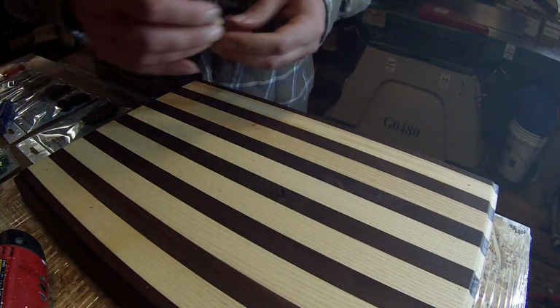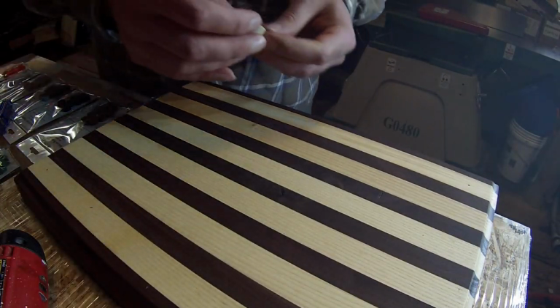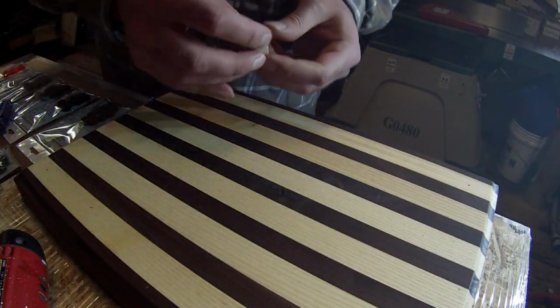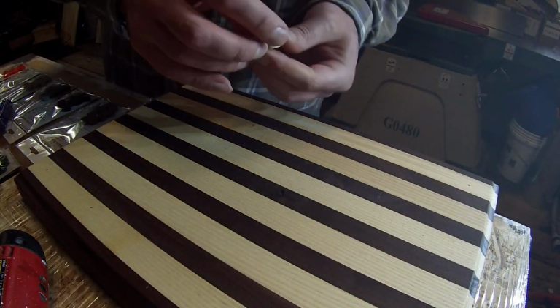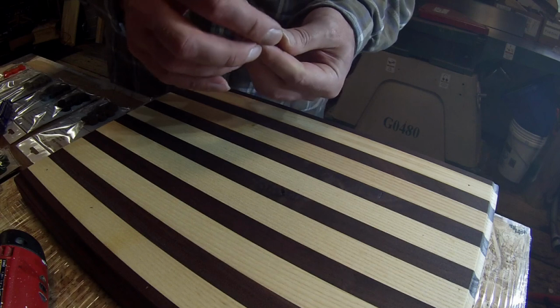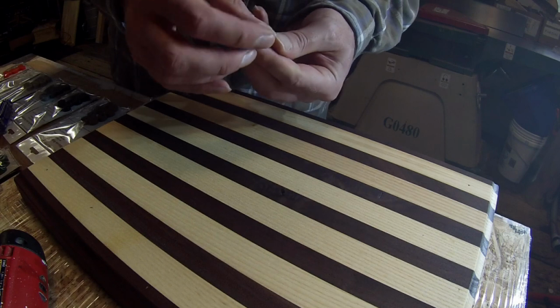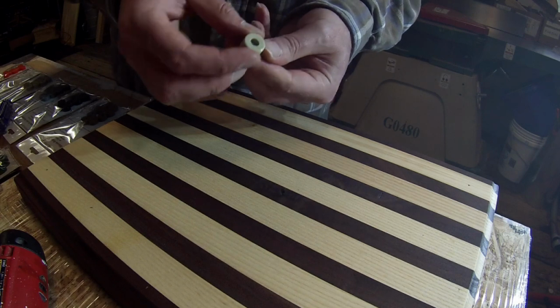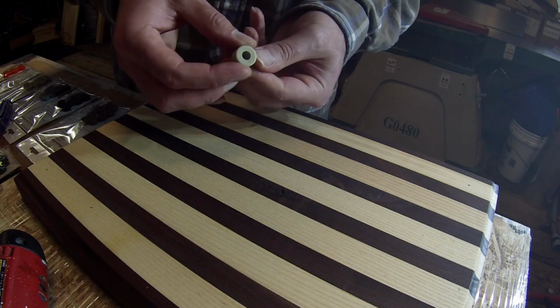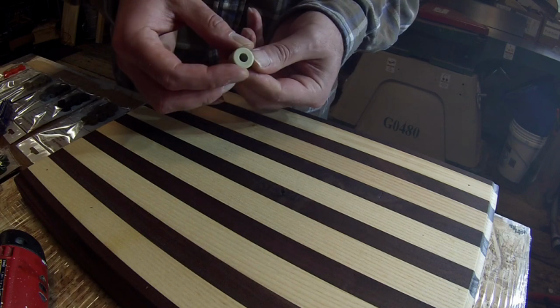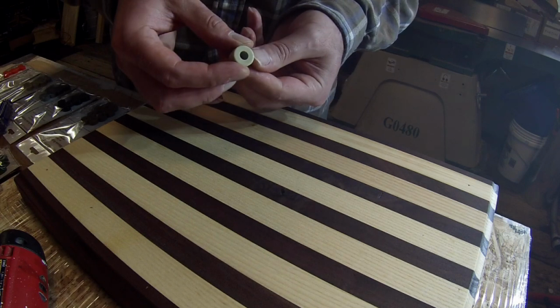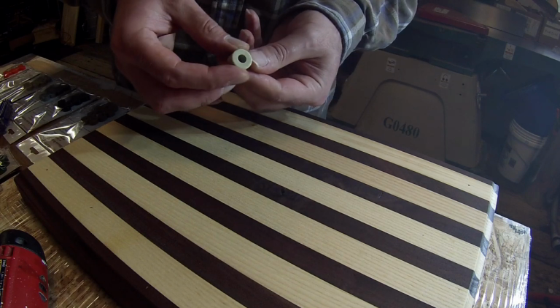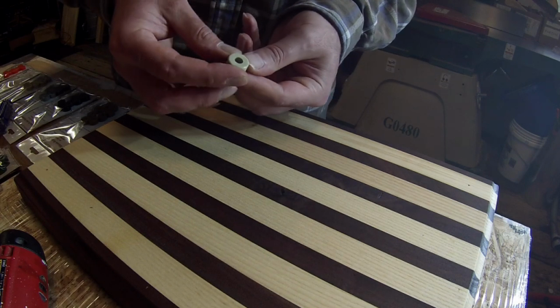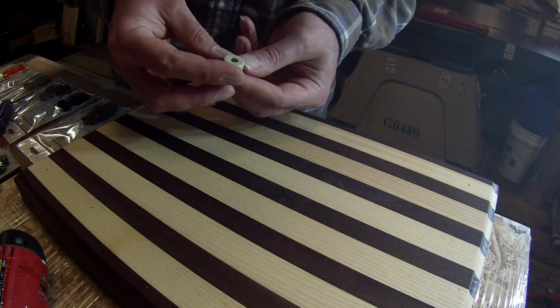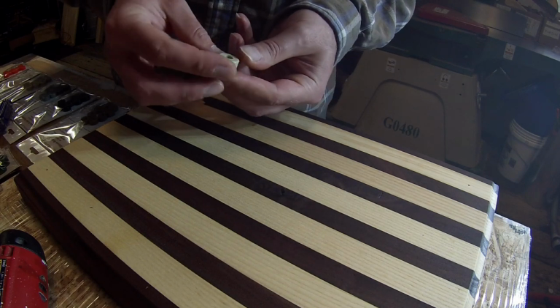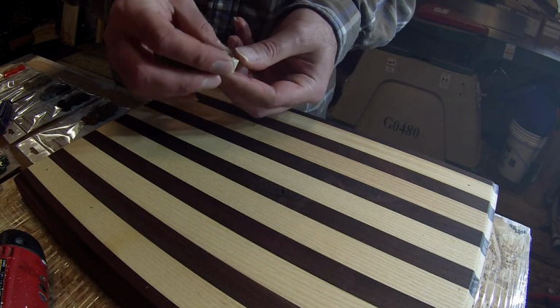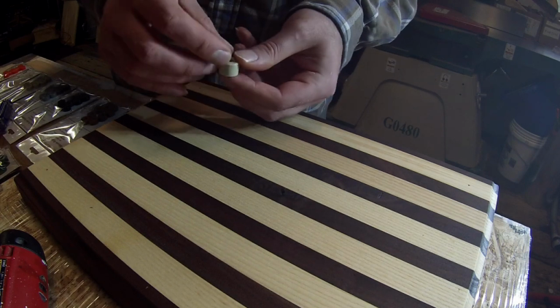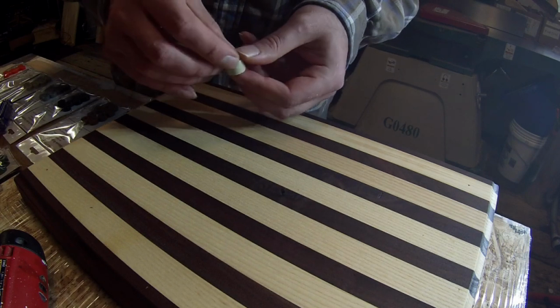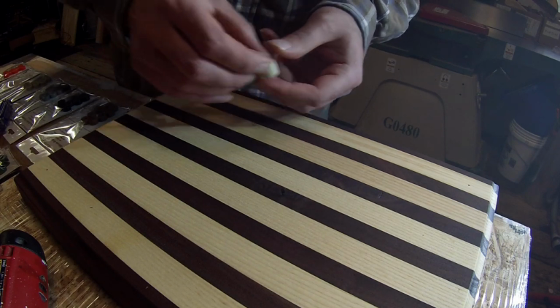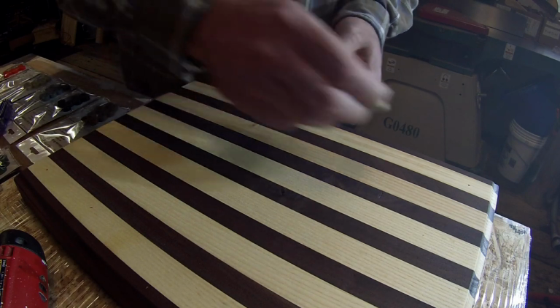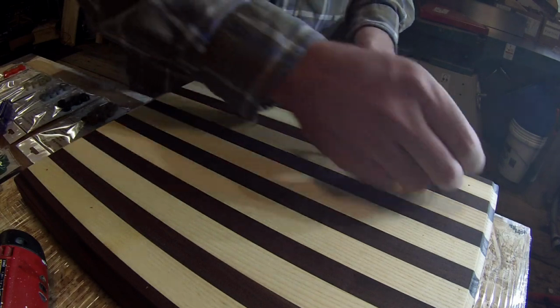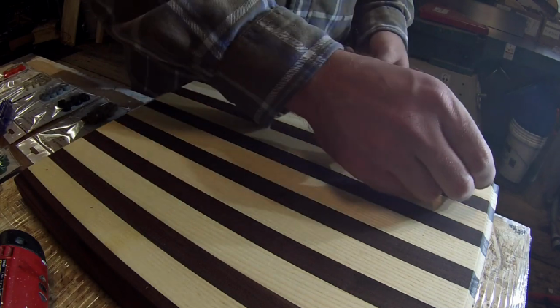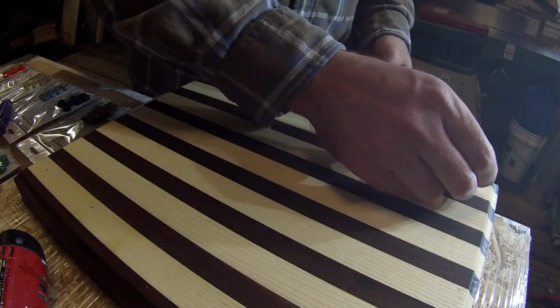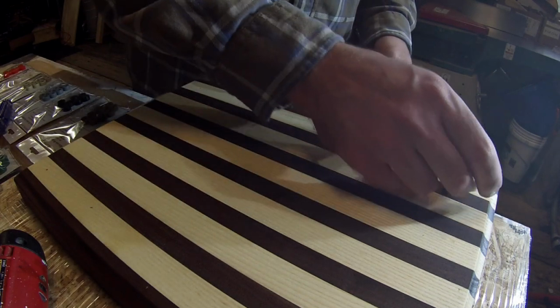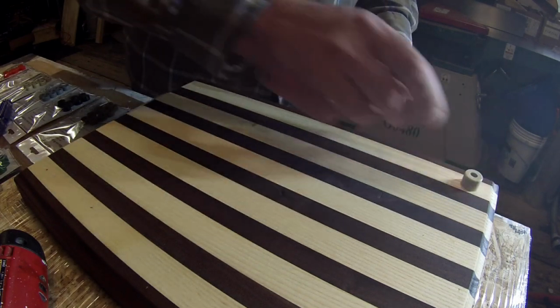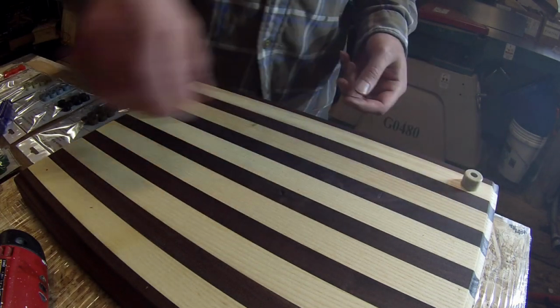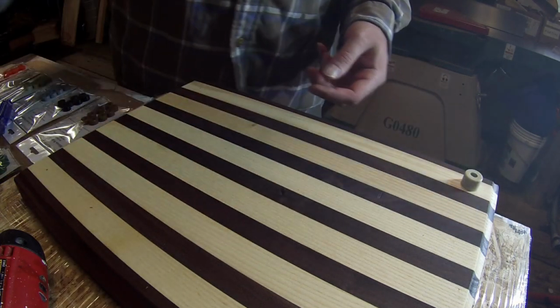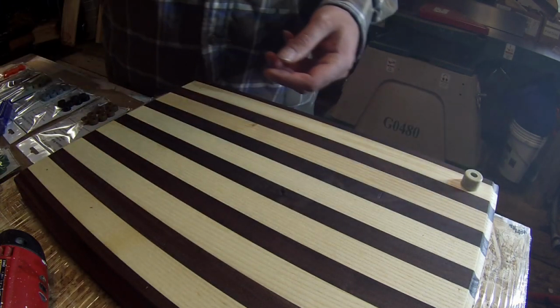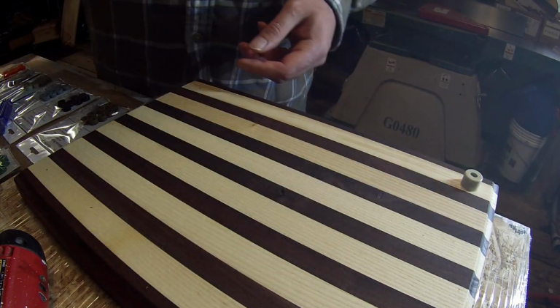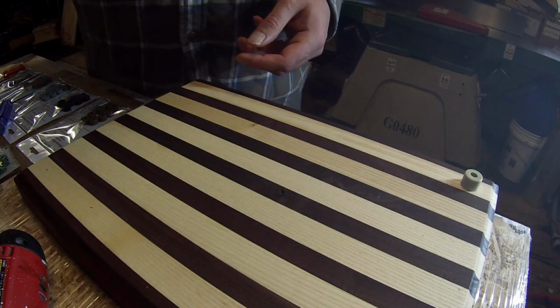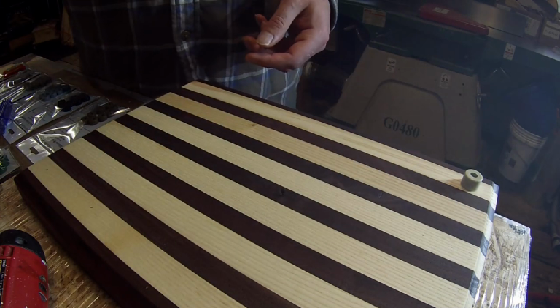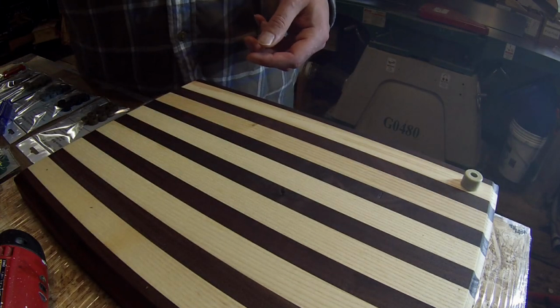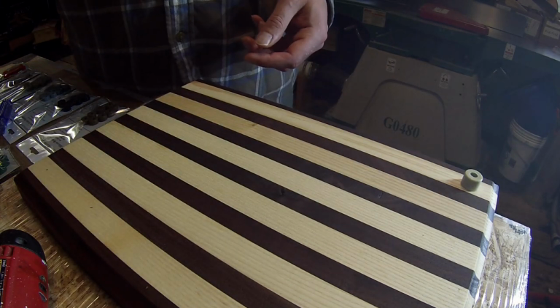I'm going to use the almond color for this board and give it some bigger feet.